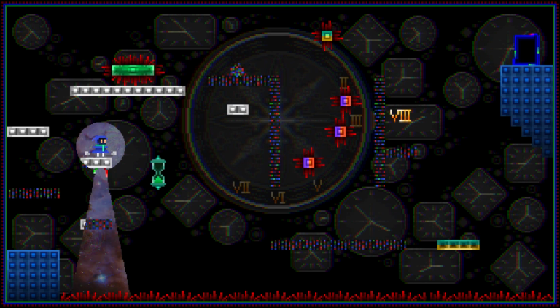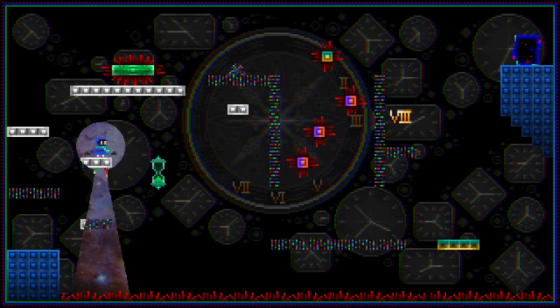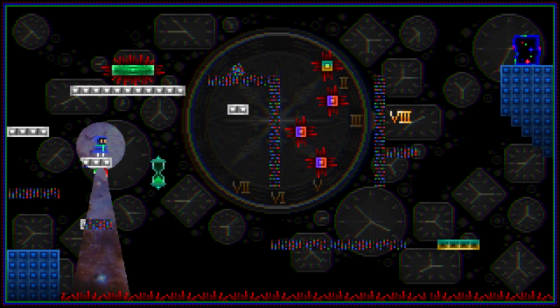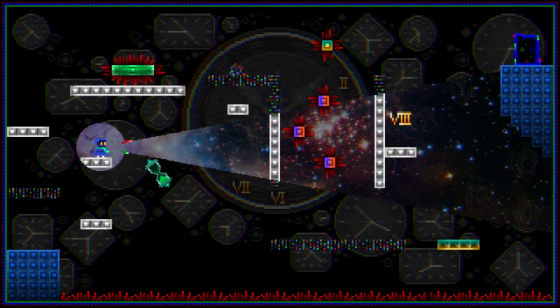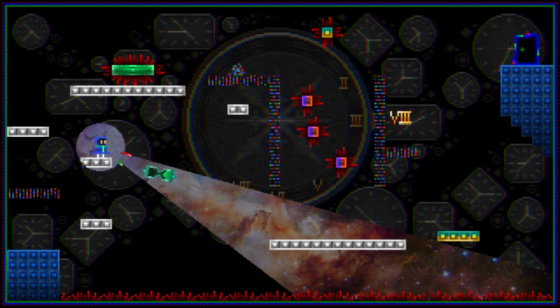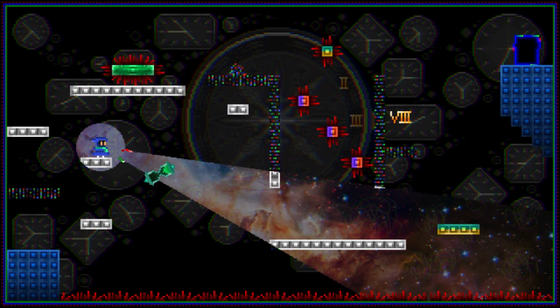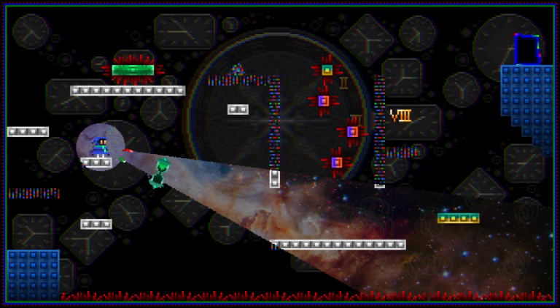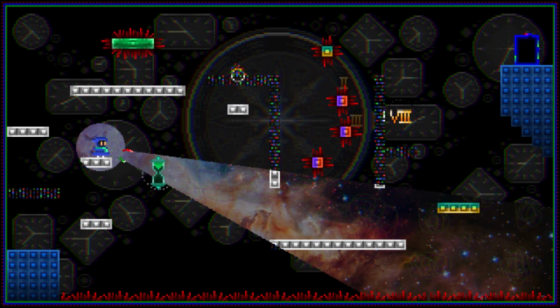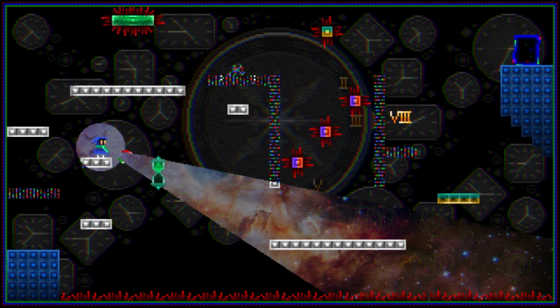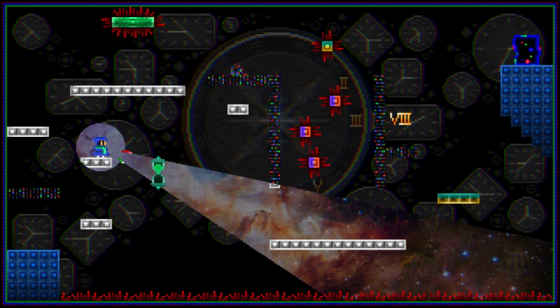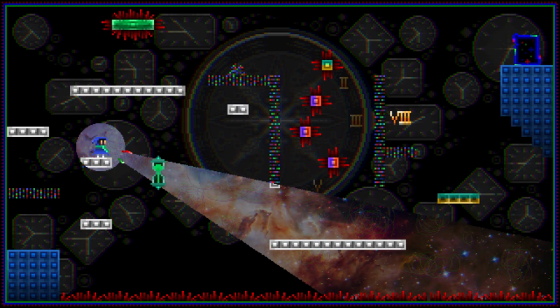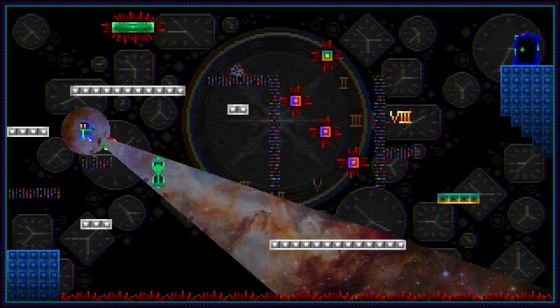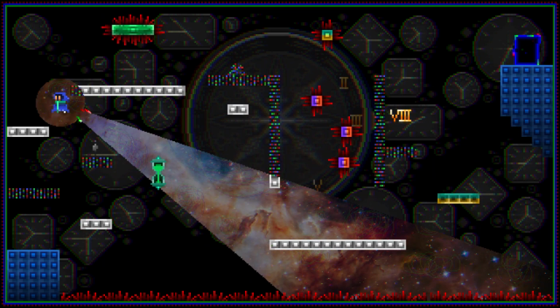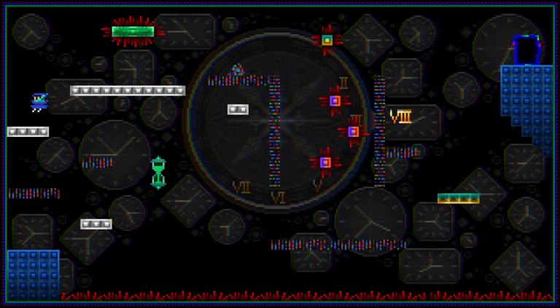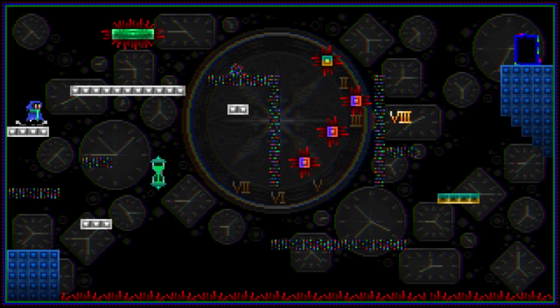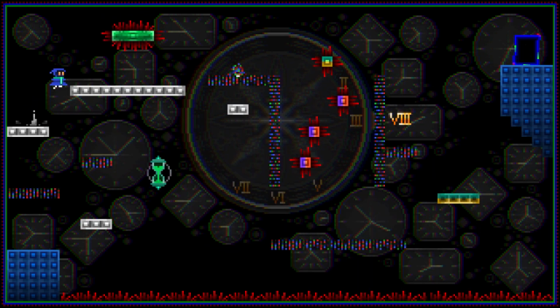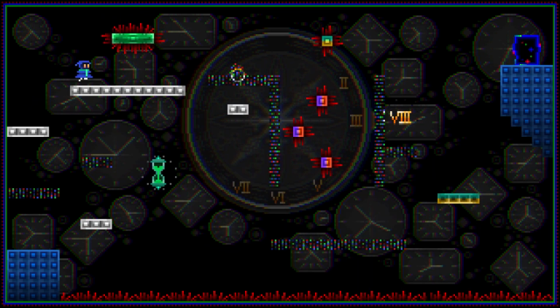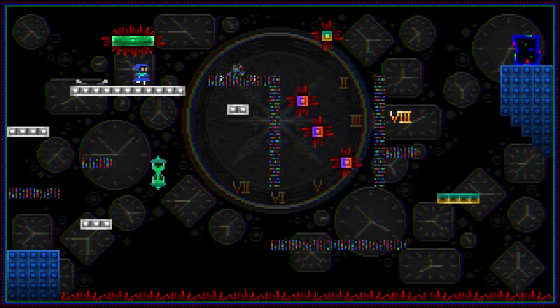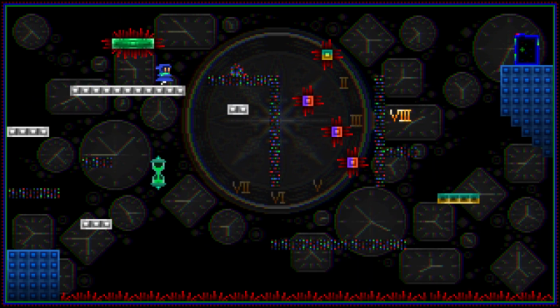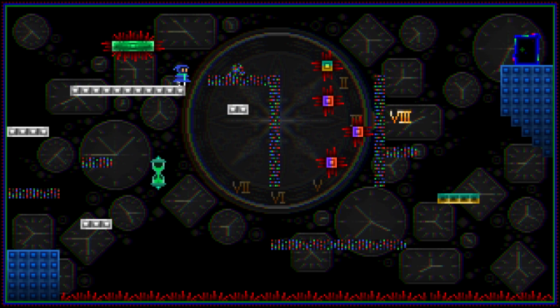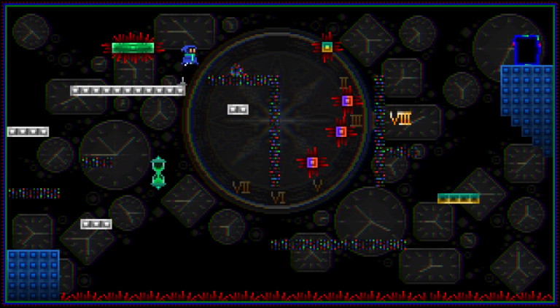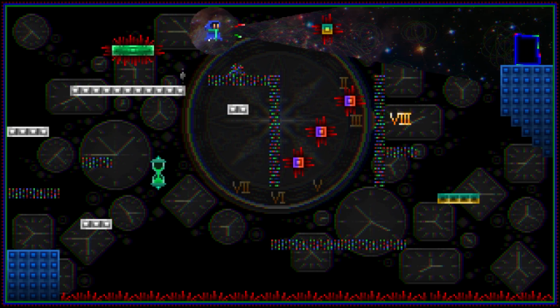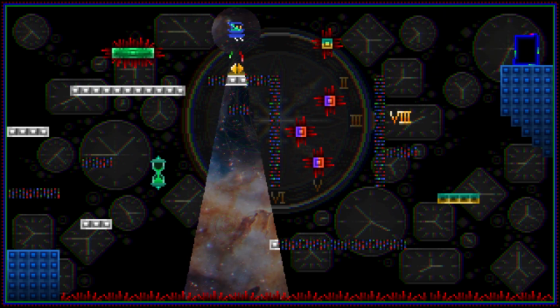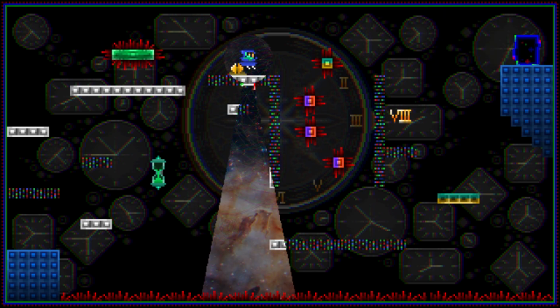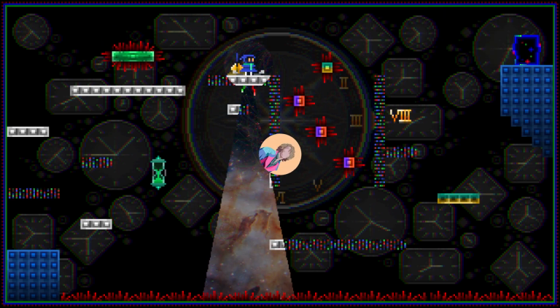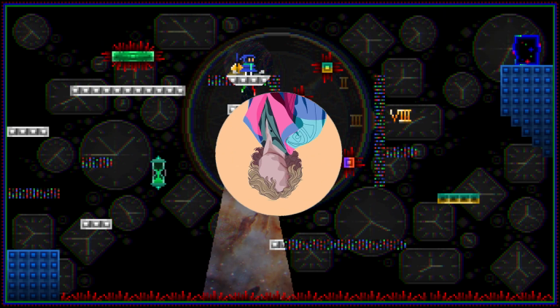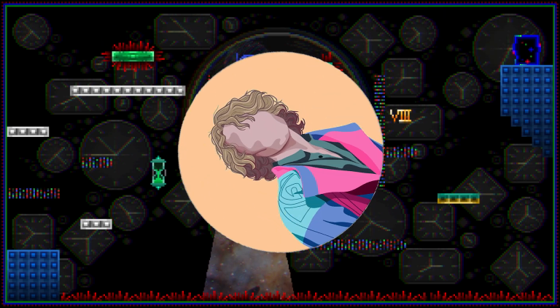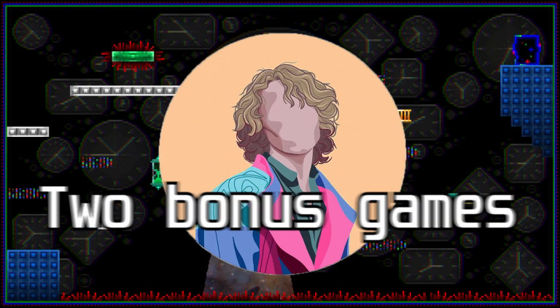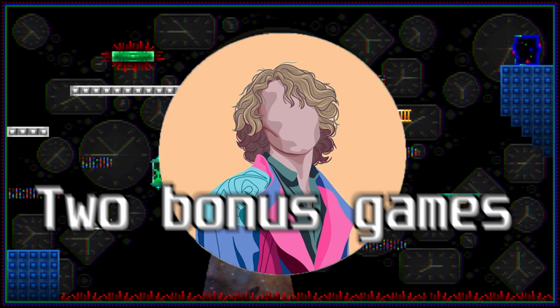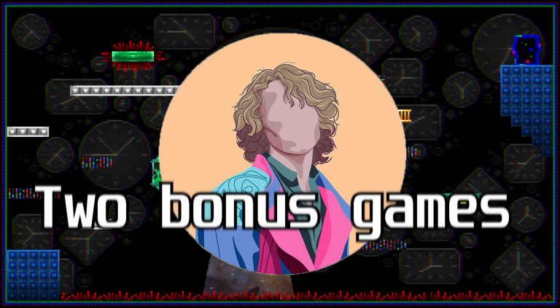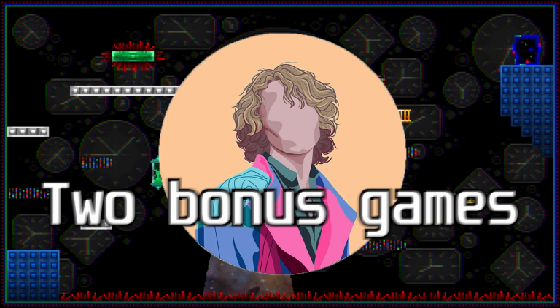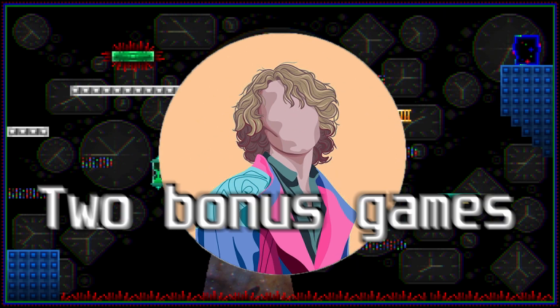Figuring out how to manipulate platforms in conjunction with your jump and dash is super satisfying as you dodge one-hit kill spikes. If you're looking for a brain-twisting puzzle platformer about manipulating platforms, then I recommend Keek.